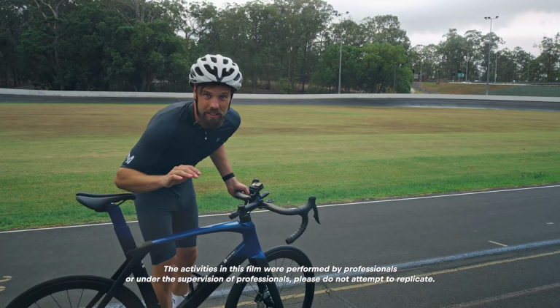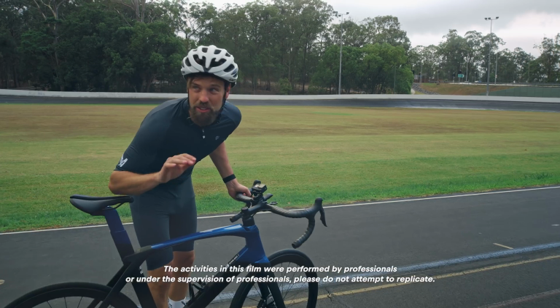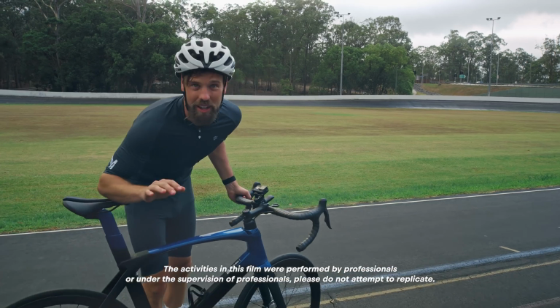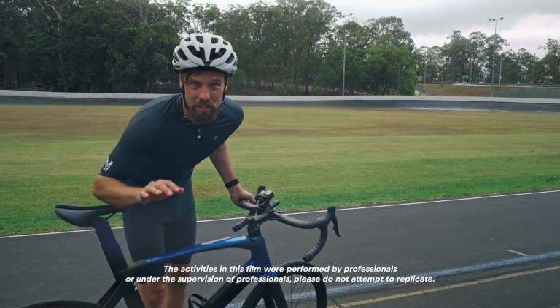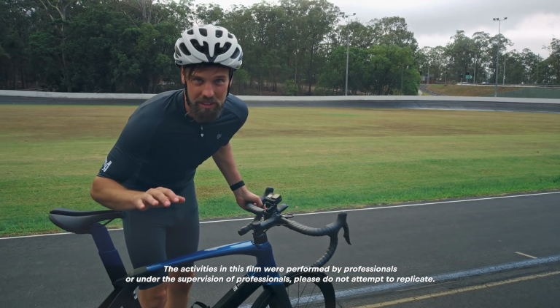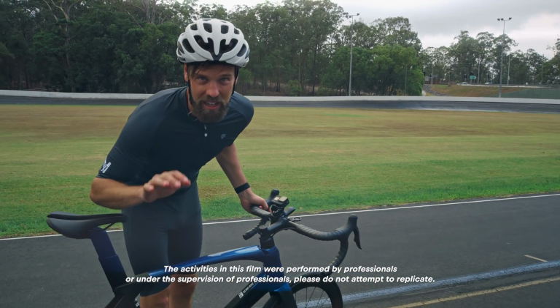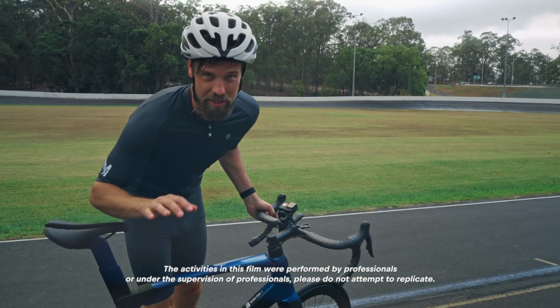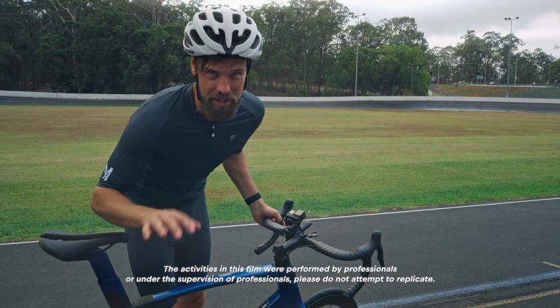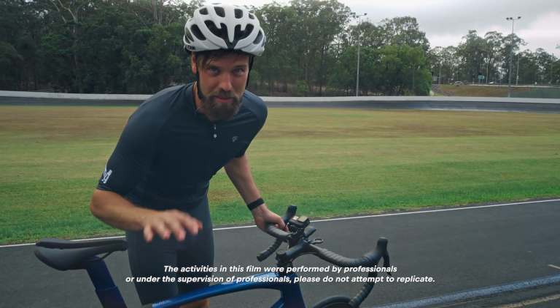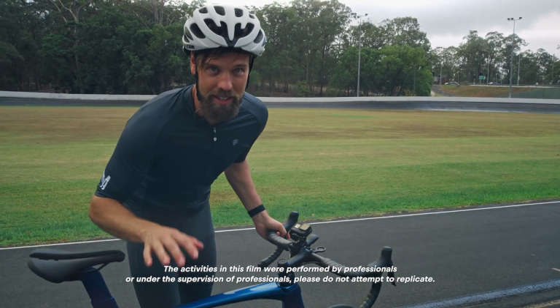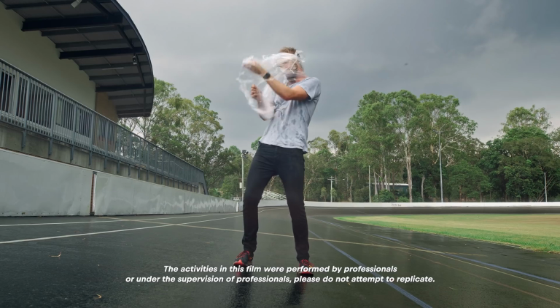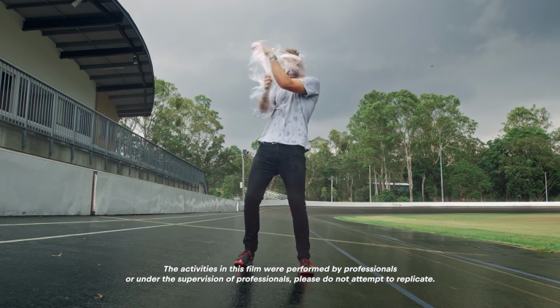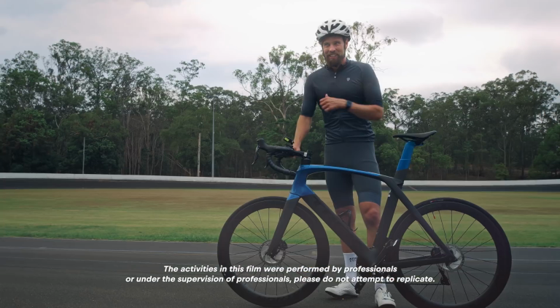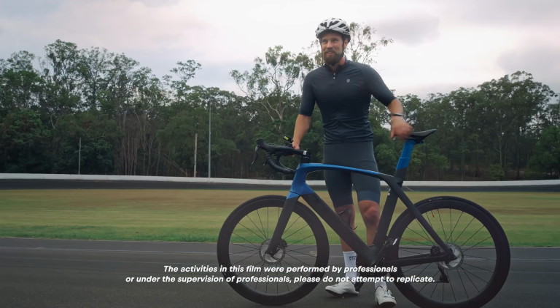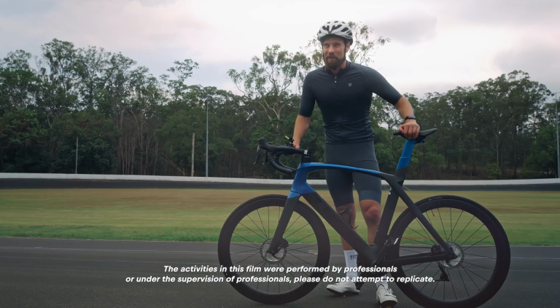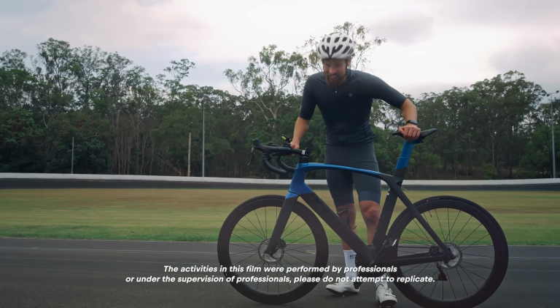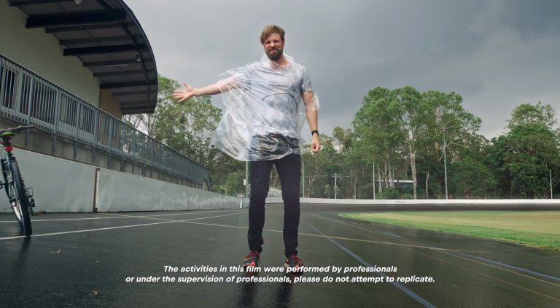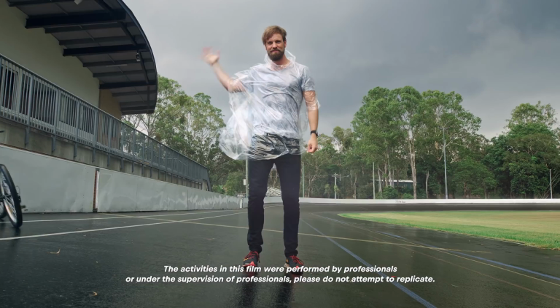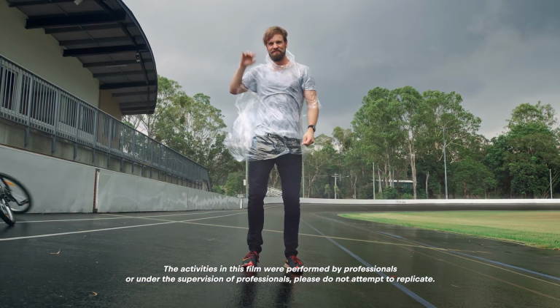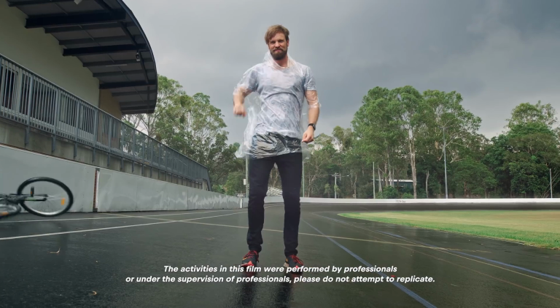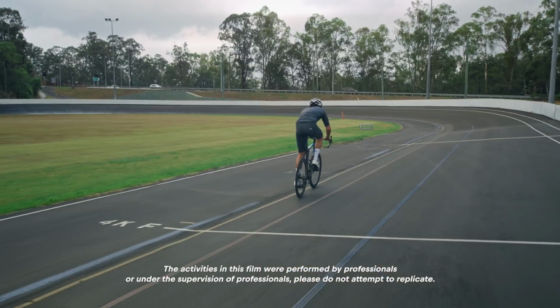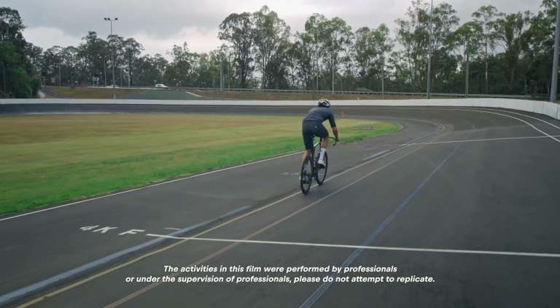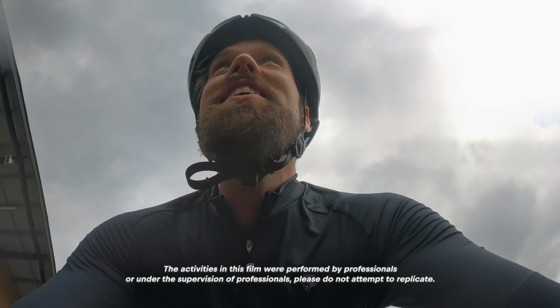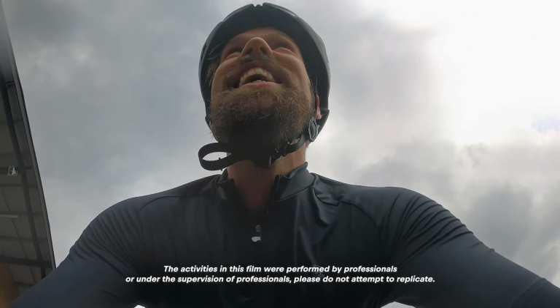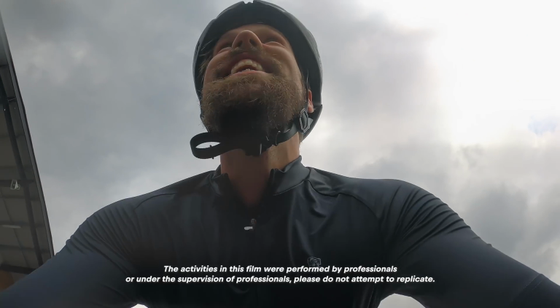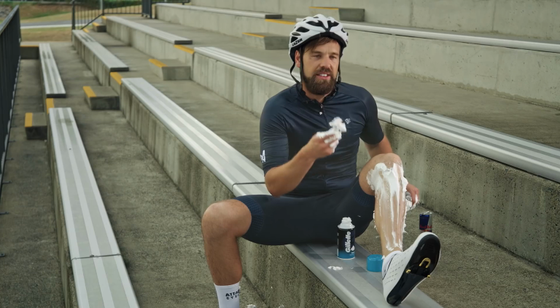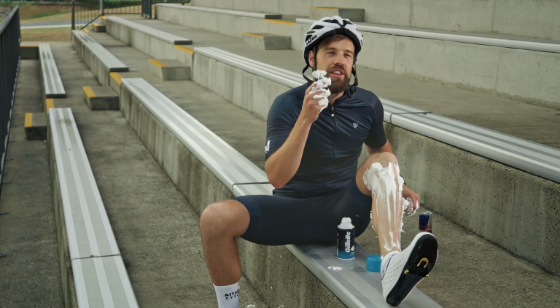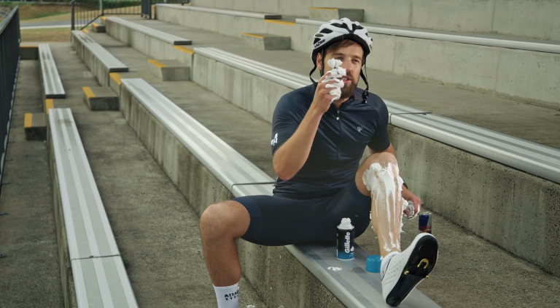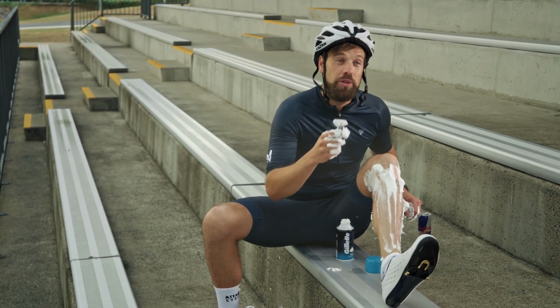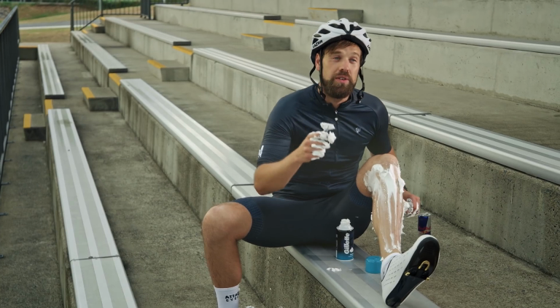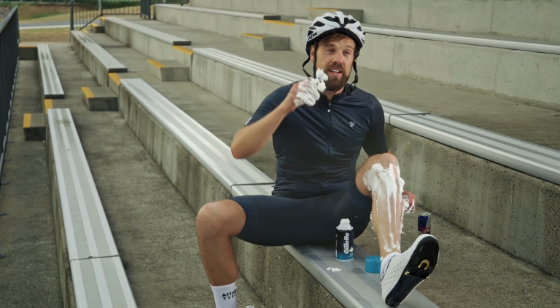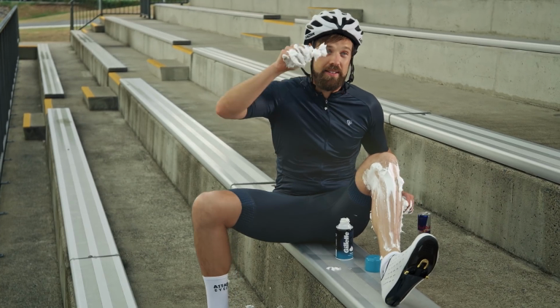This is why you shouldn't lie on your resume. The things we do for science.